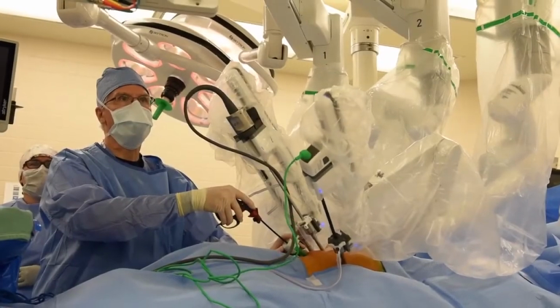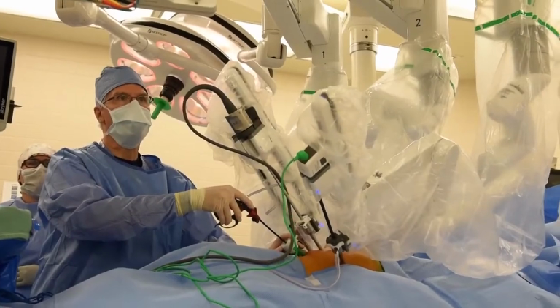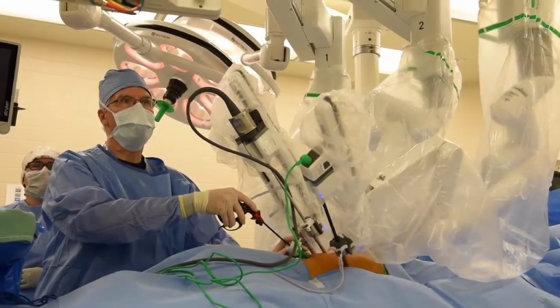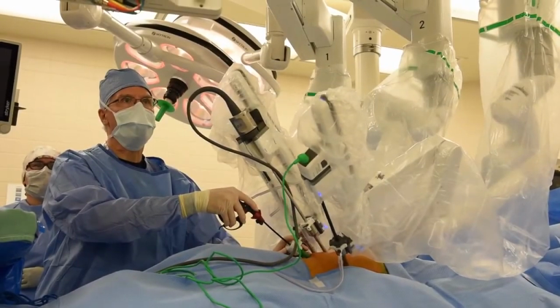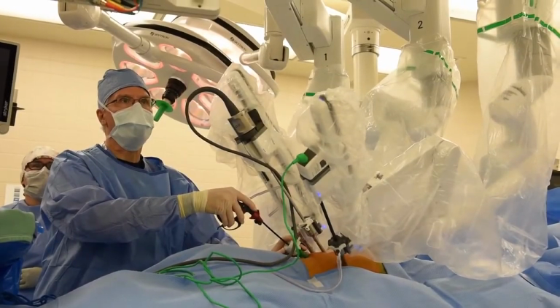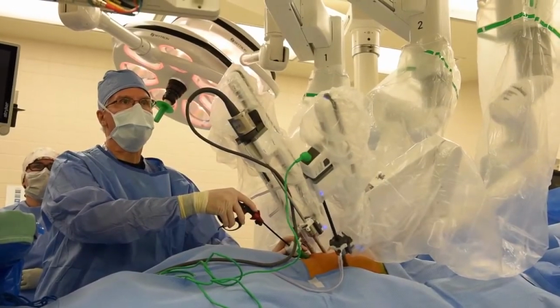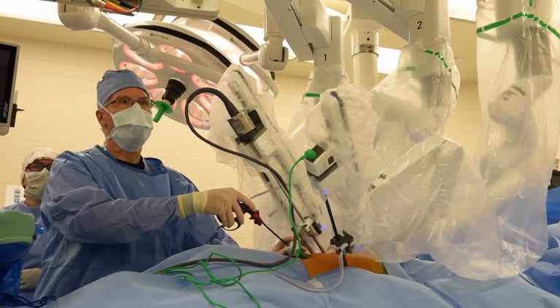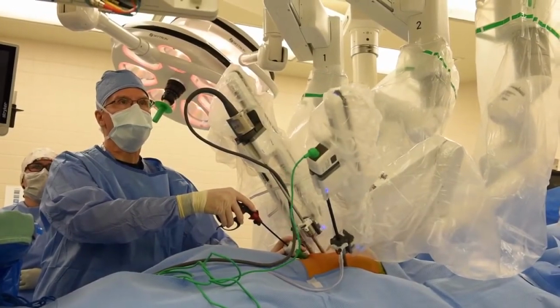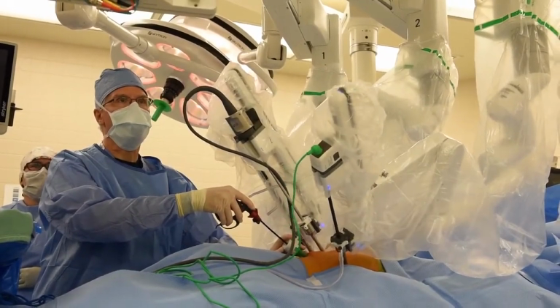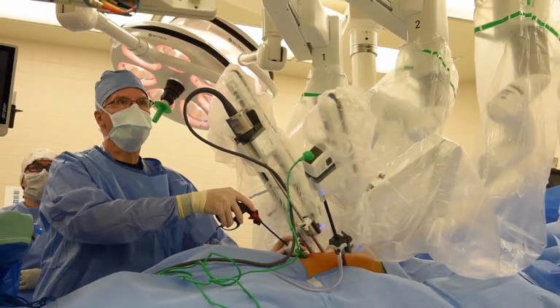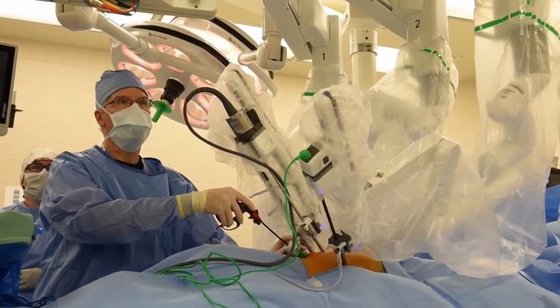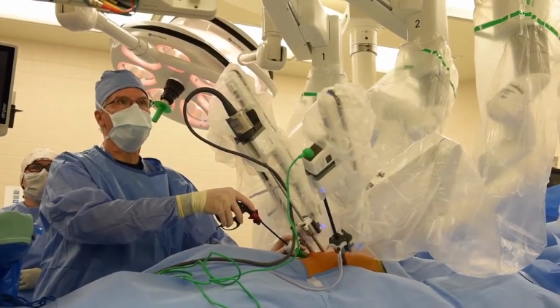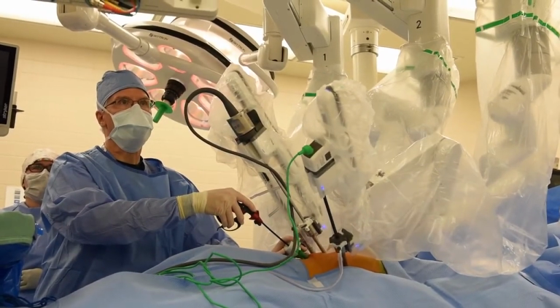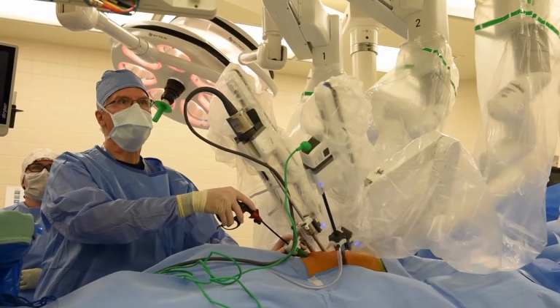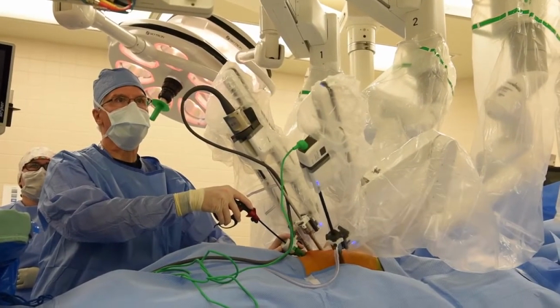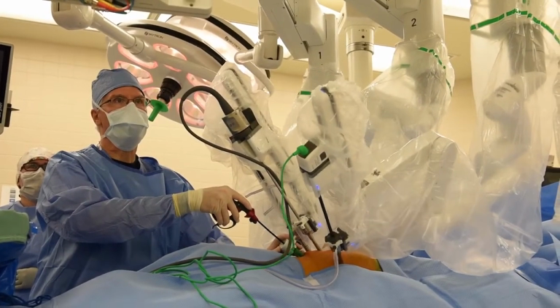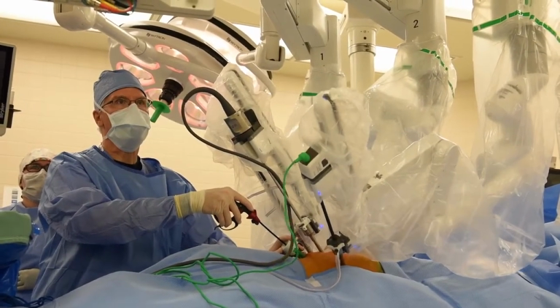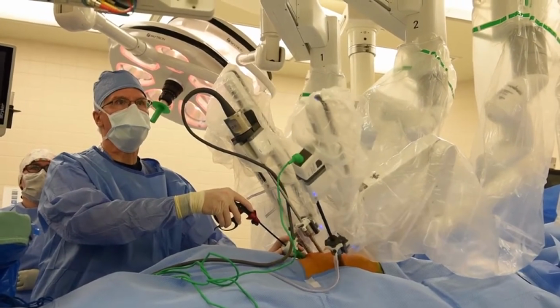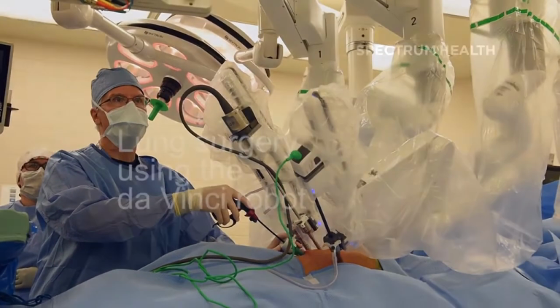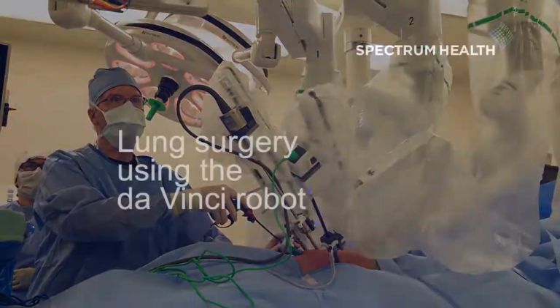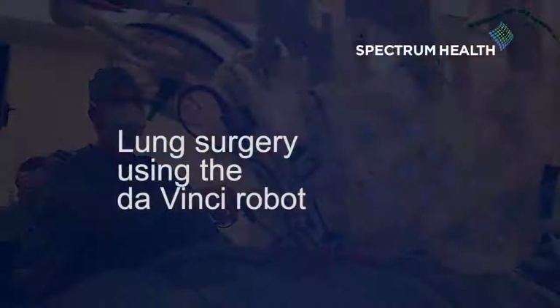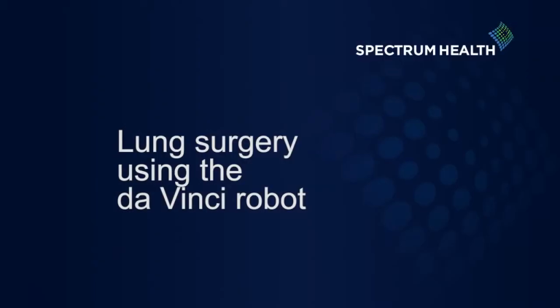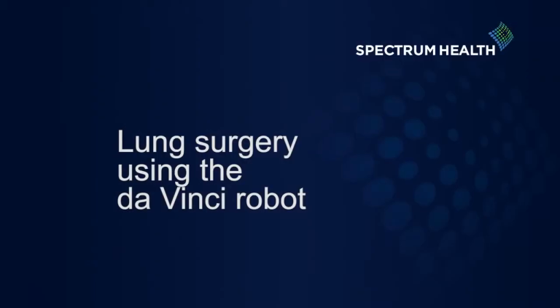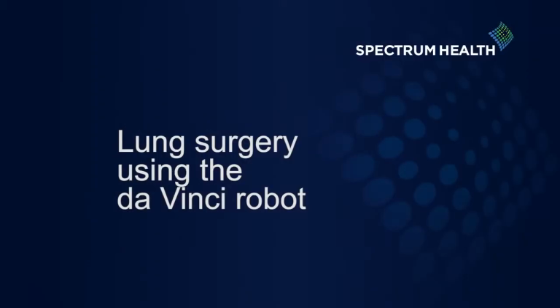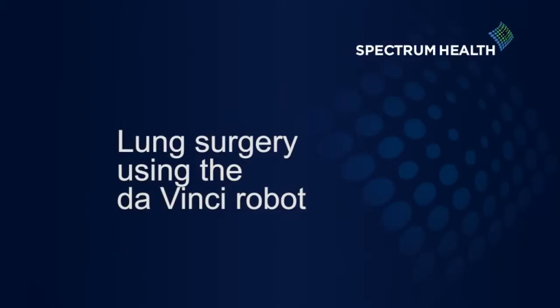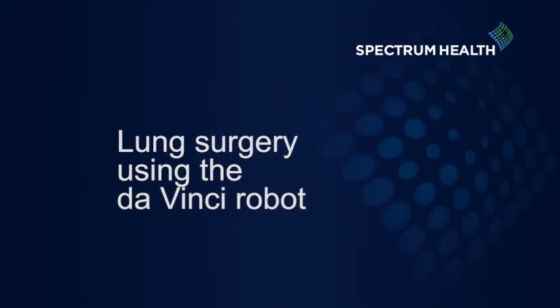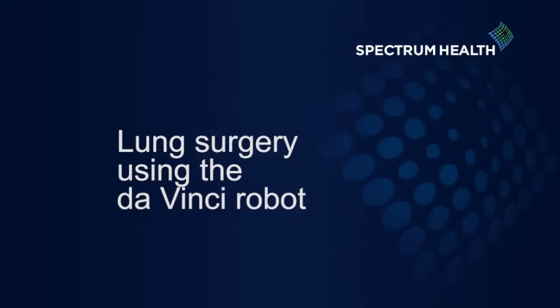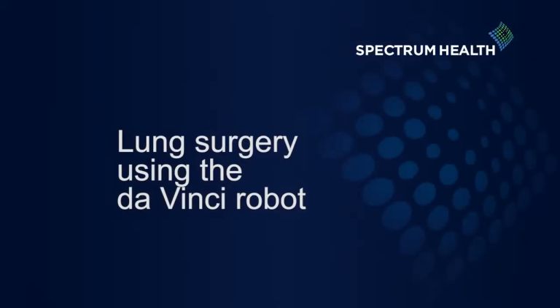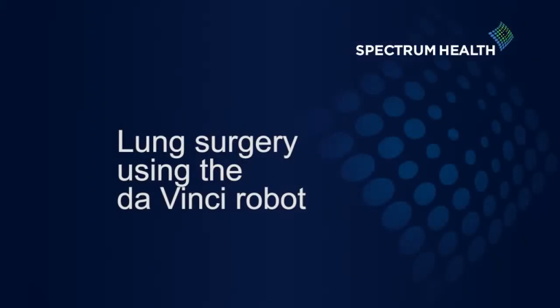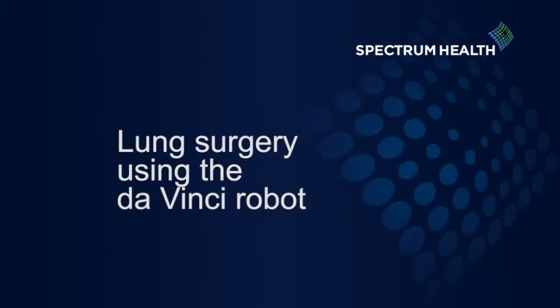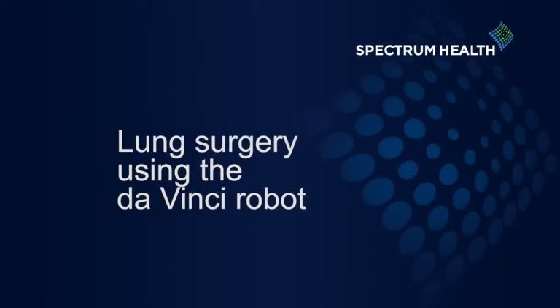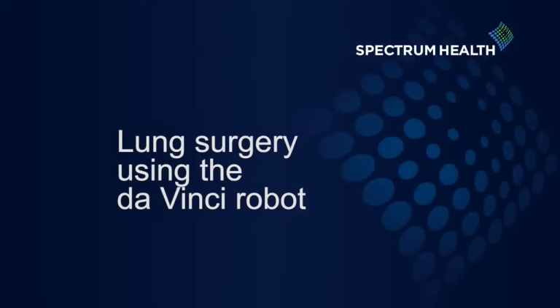Not only has it been great for the patients, but it's been really, really good for the surgeons as well.